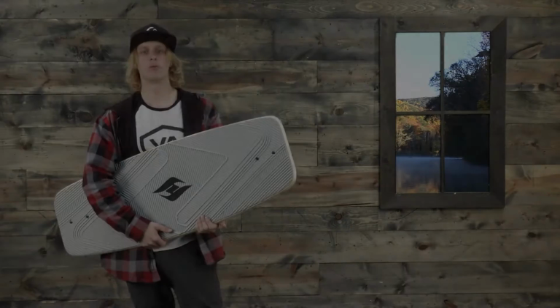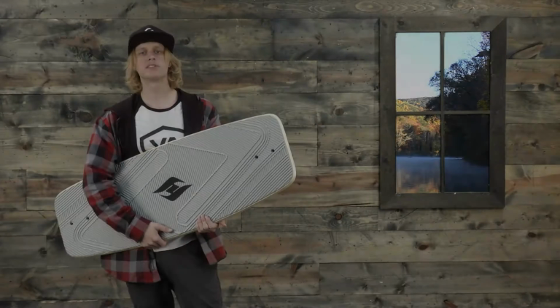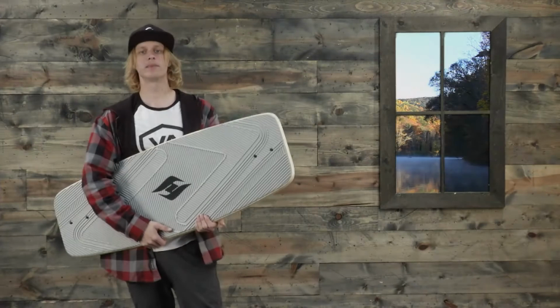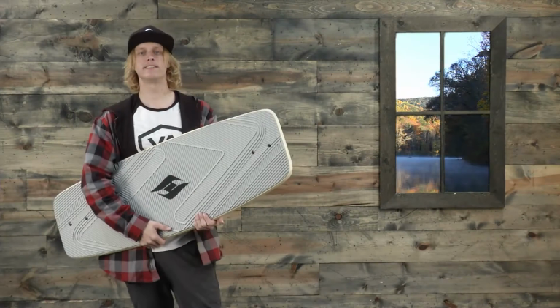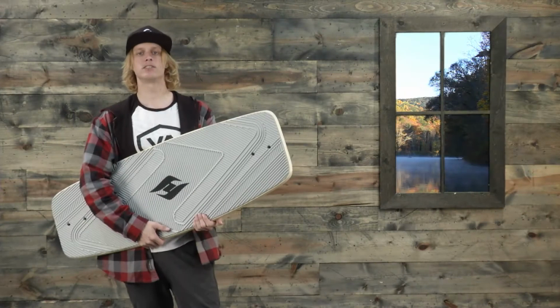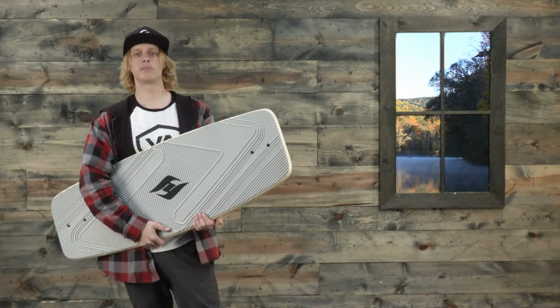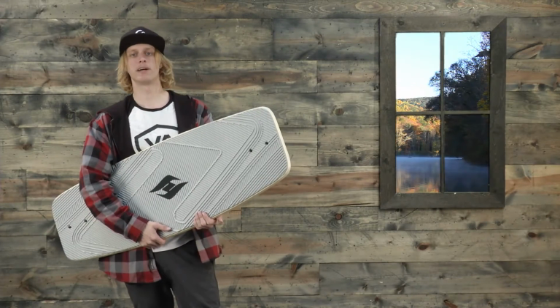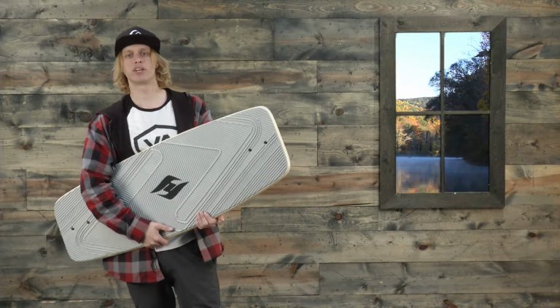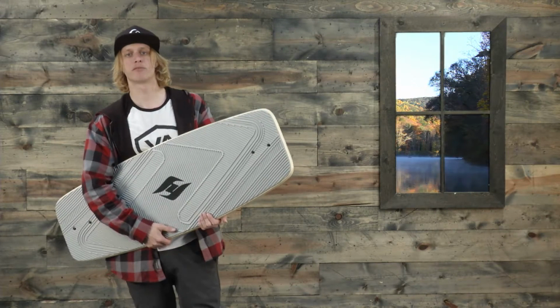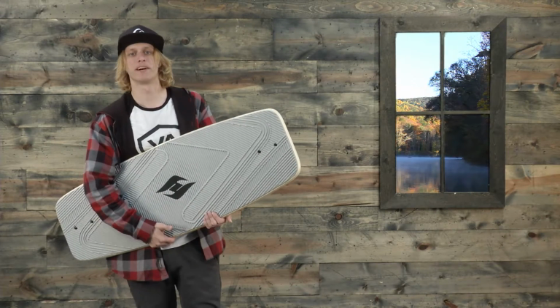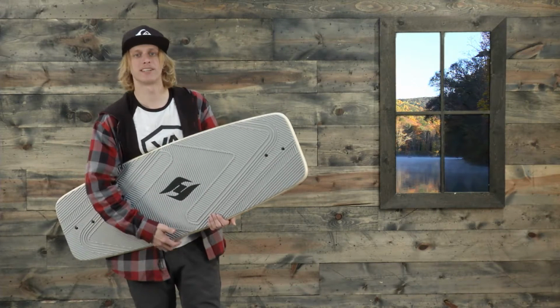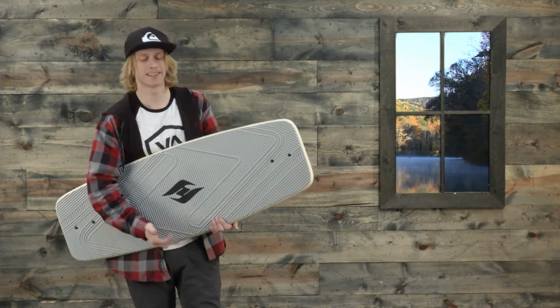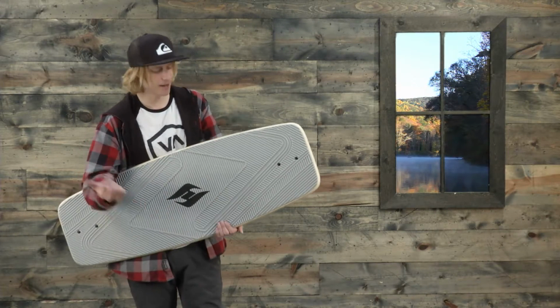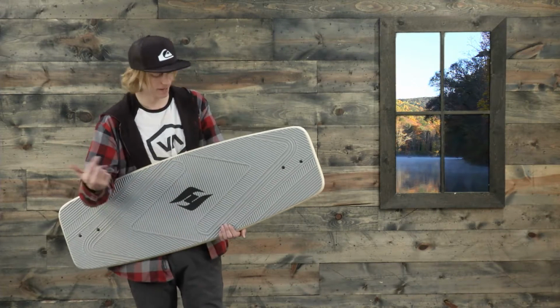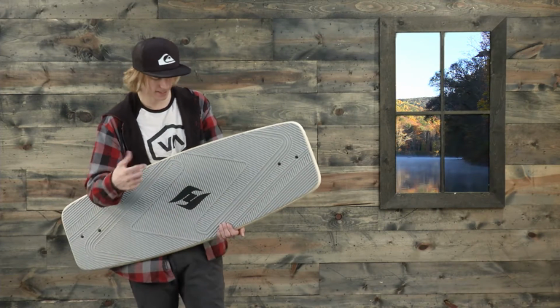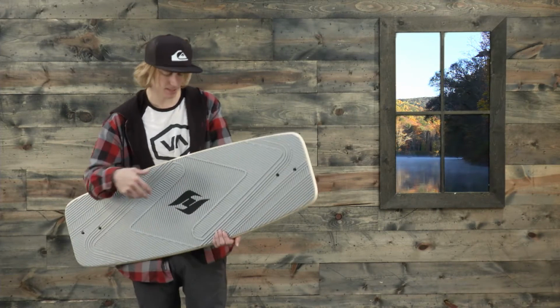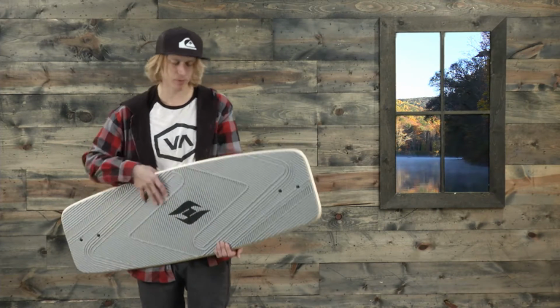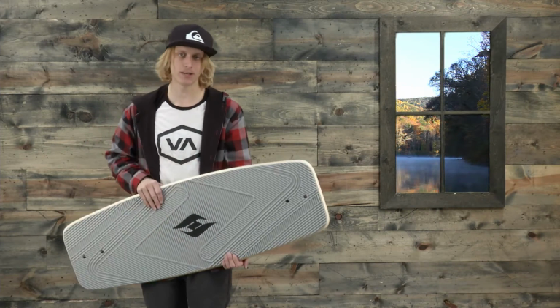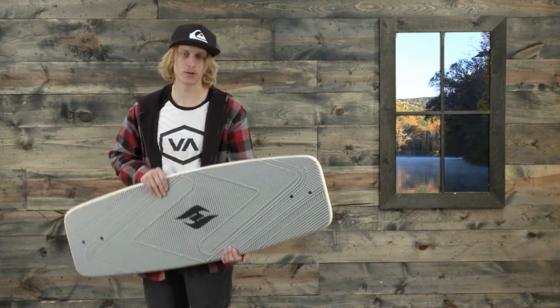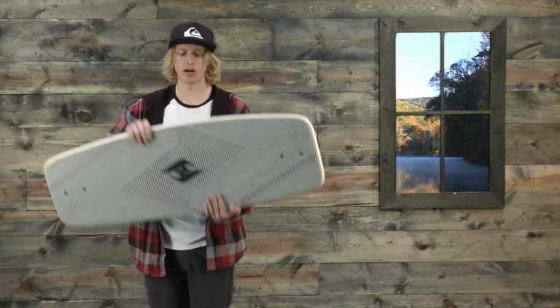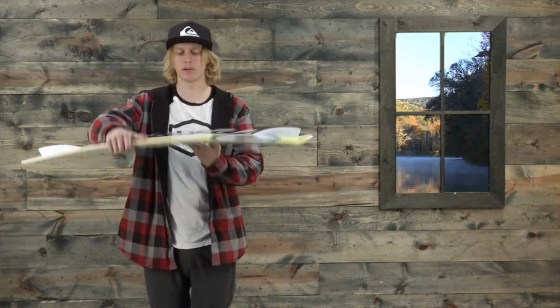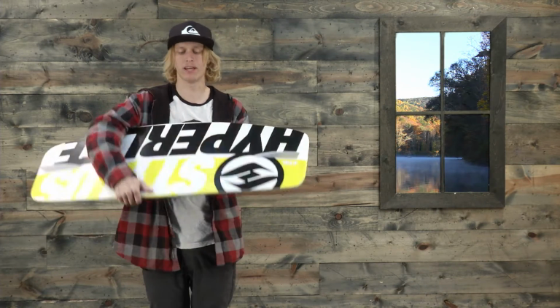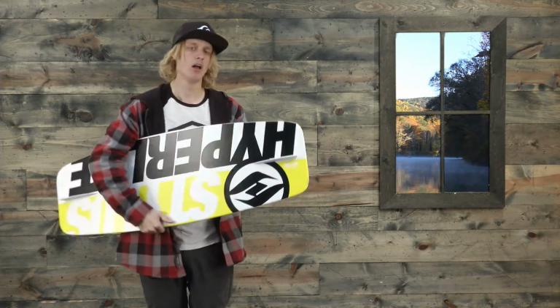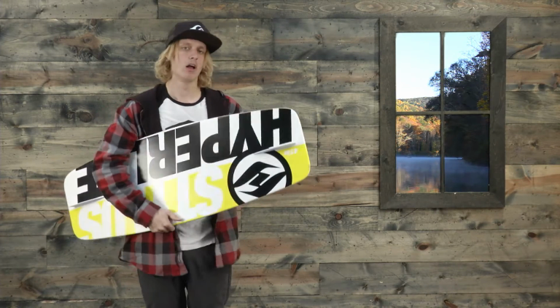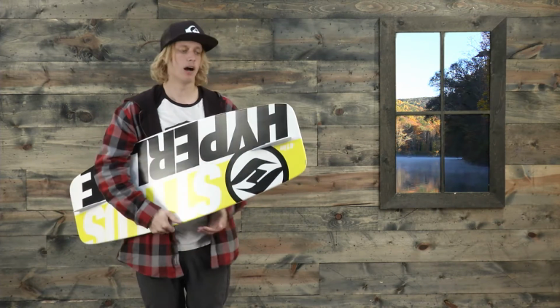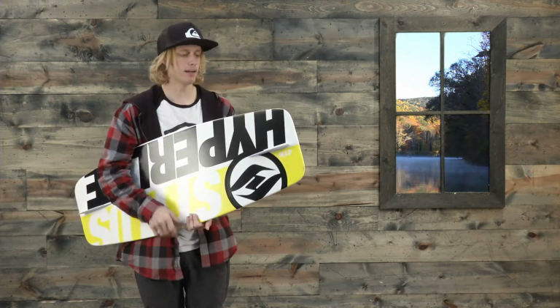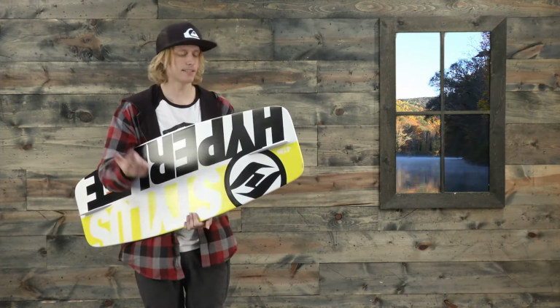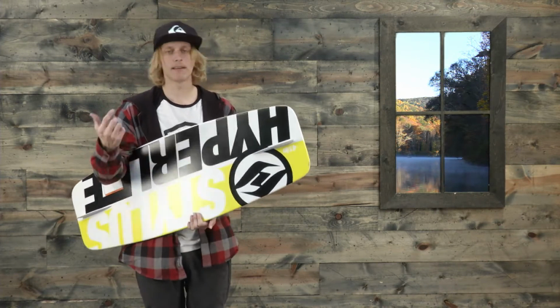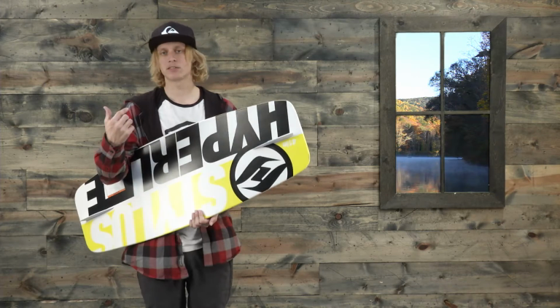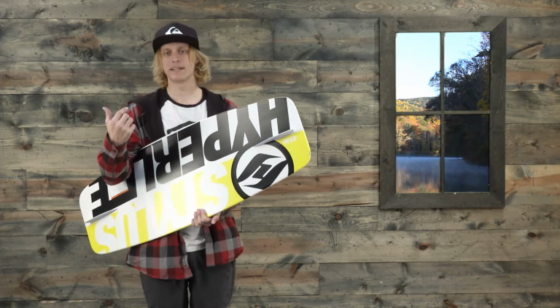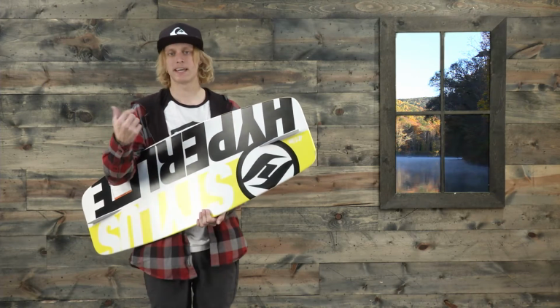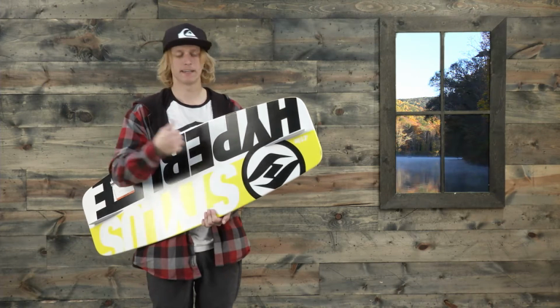What's up ladies and gentlemen, I'm Jake from TheHouse.com and this is the brand new Hyperlite Stylus Wakeskate.